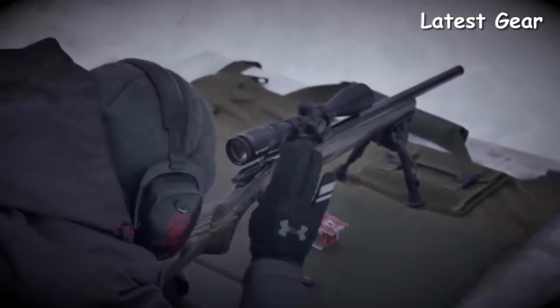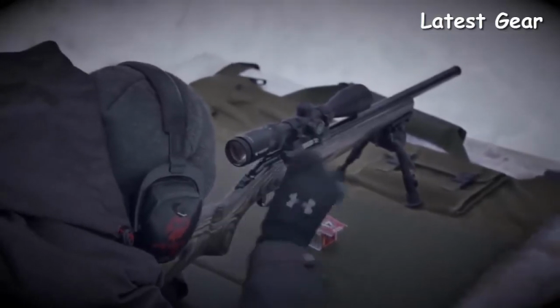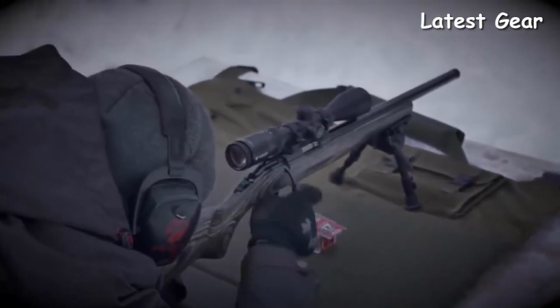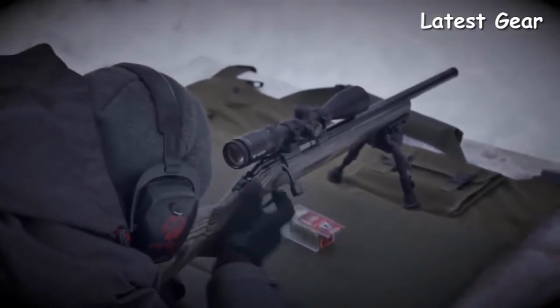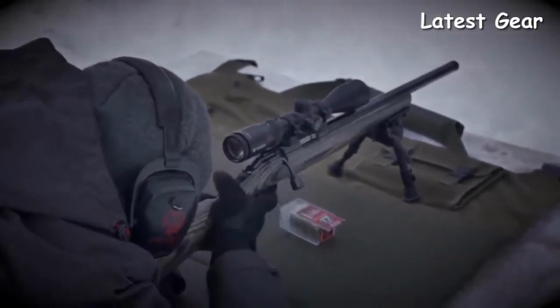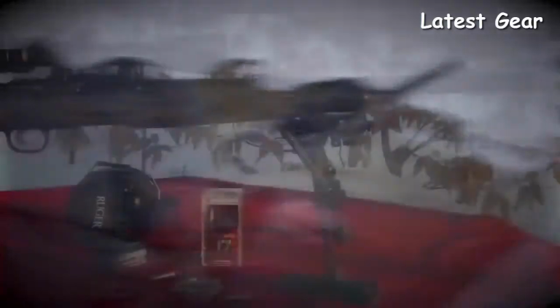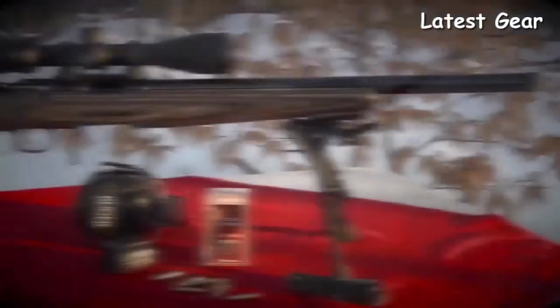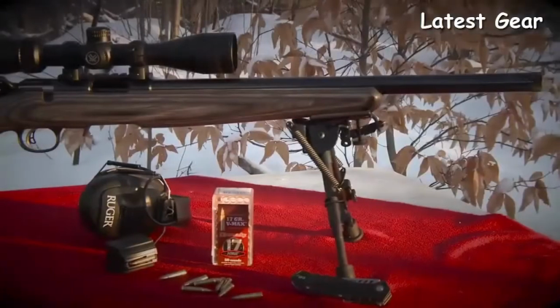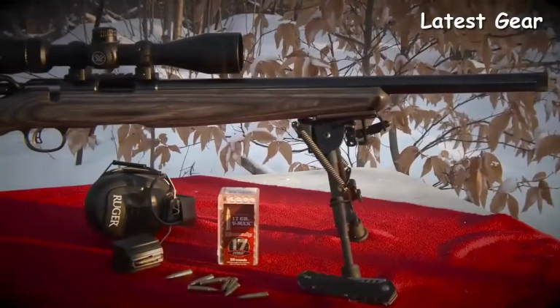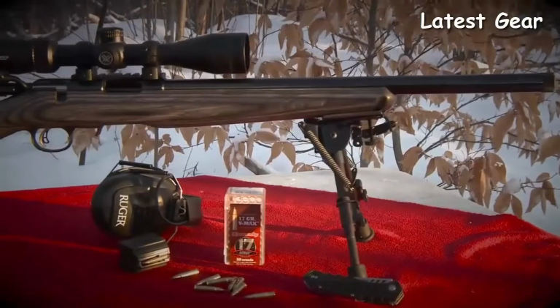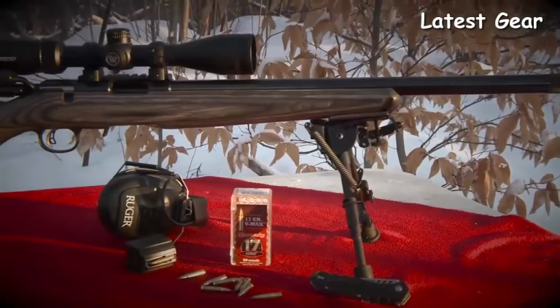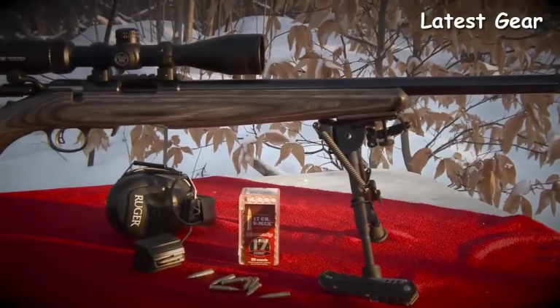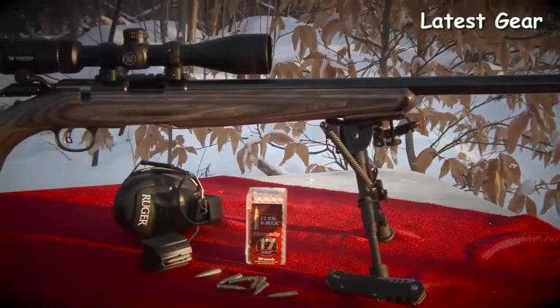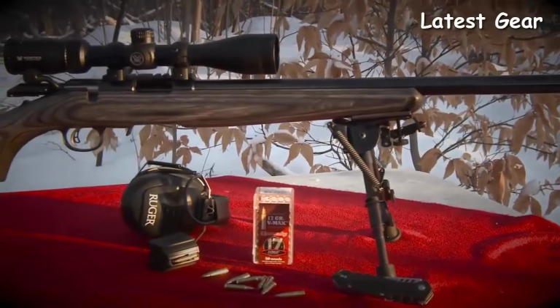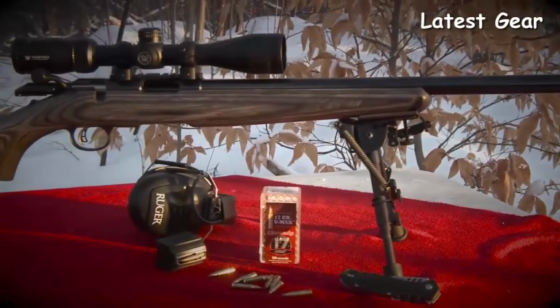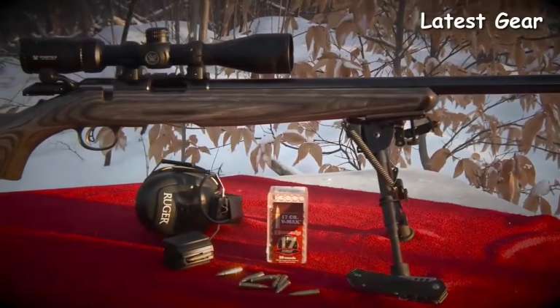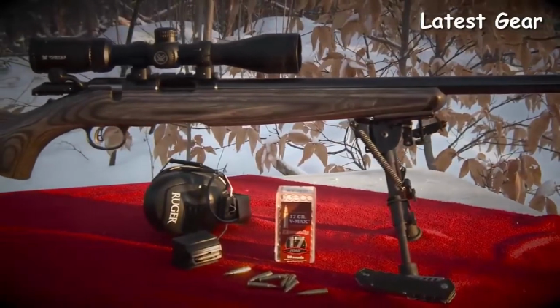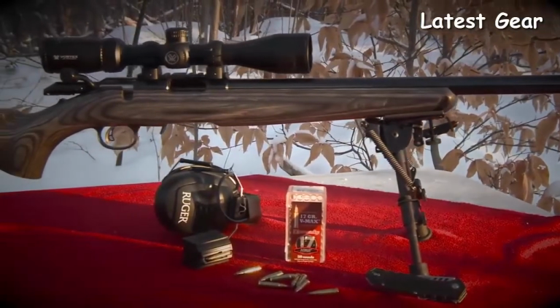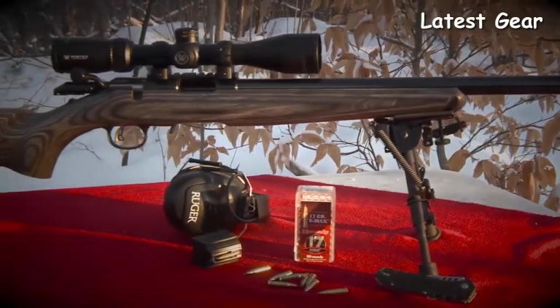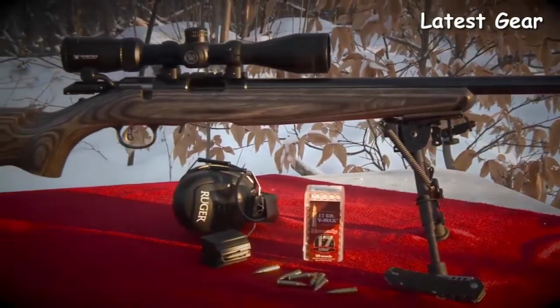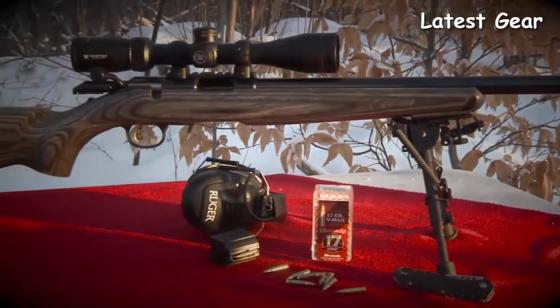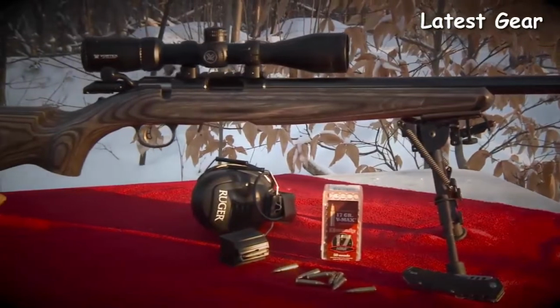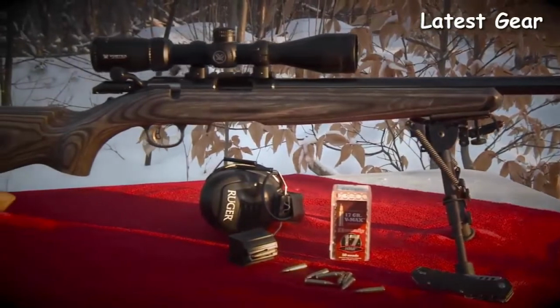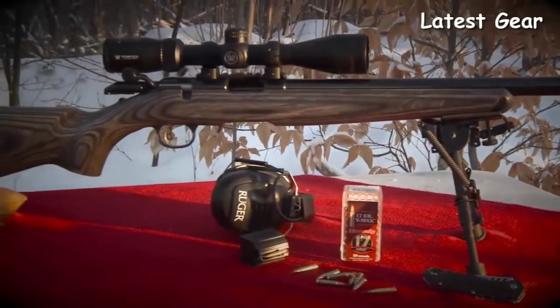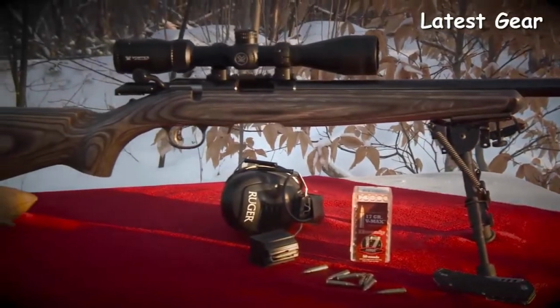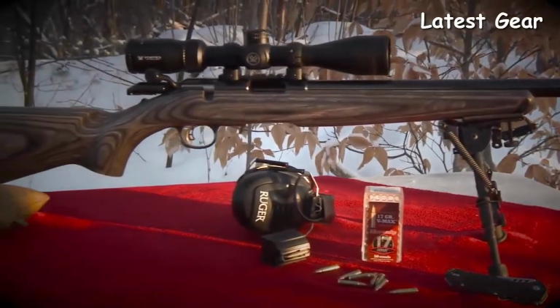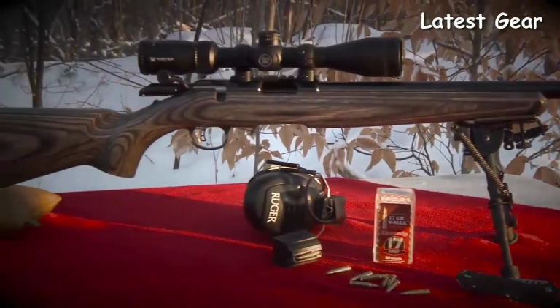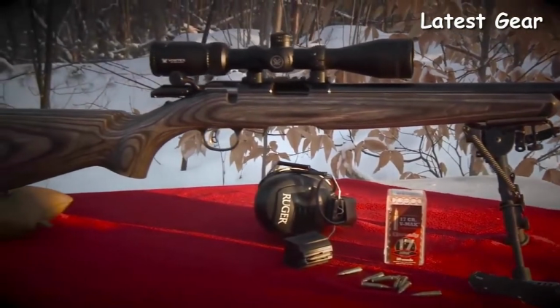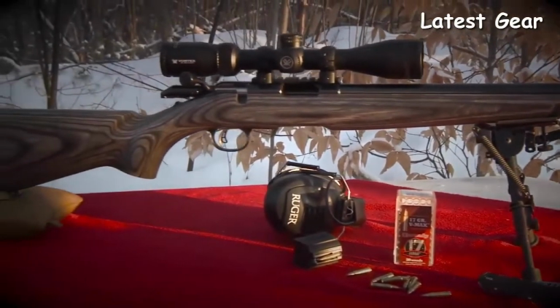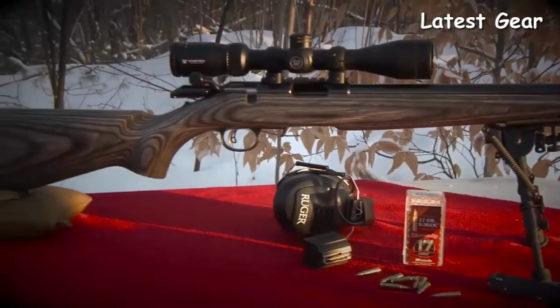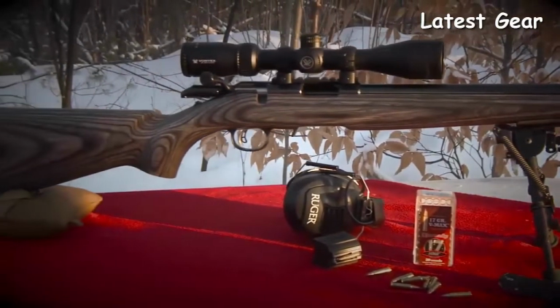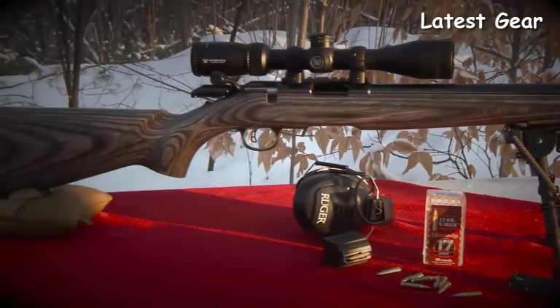You can see the Ruger American Rimfire target model at your local firearms retailer or learn more at Ruger.com. Thanks for joining us.